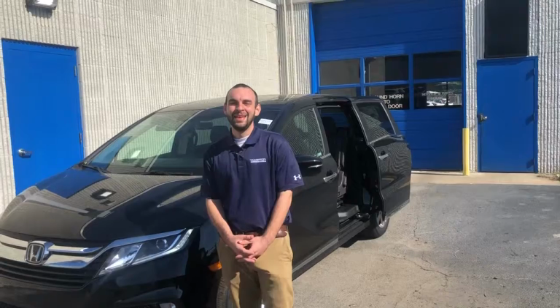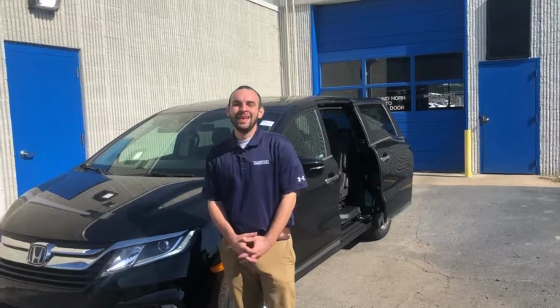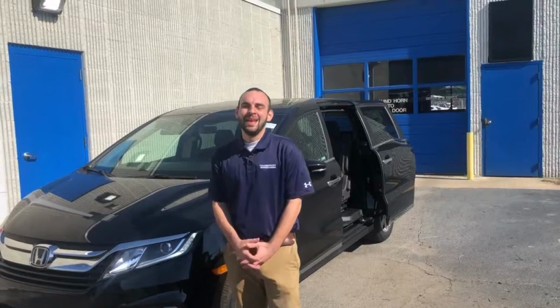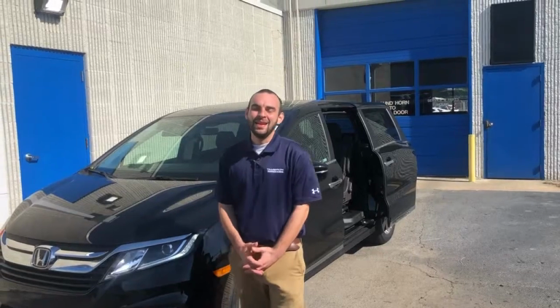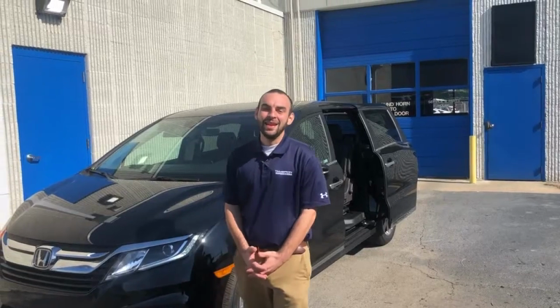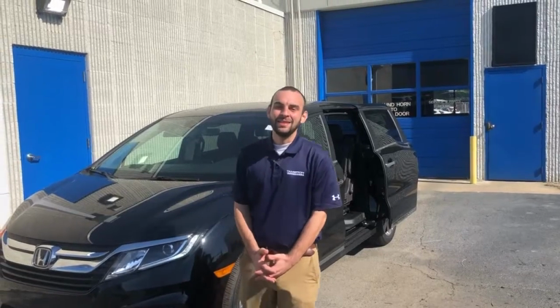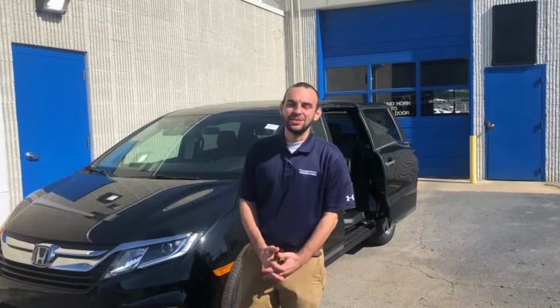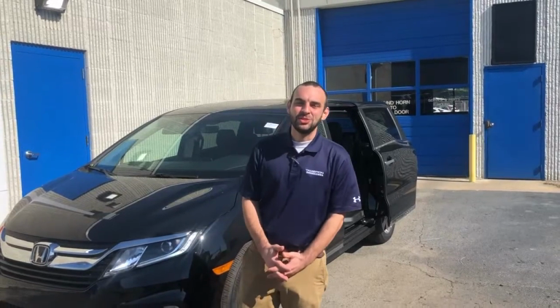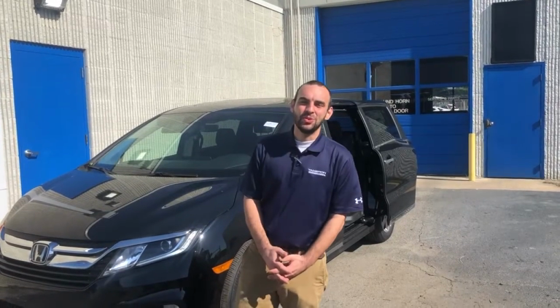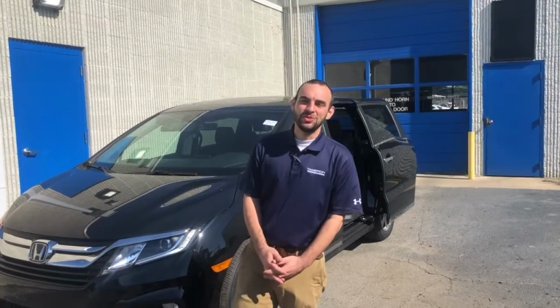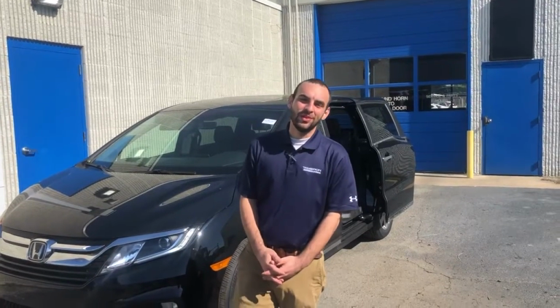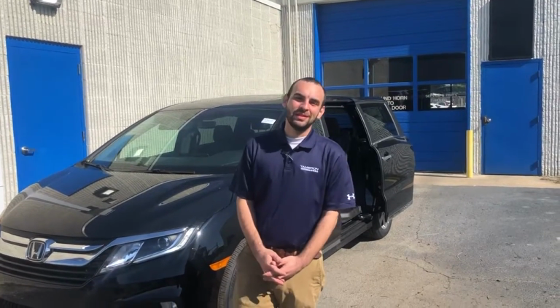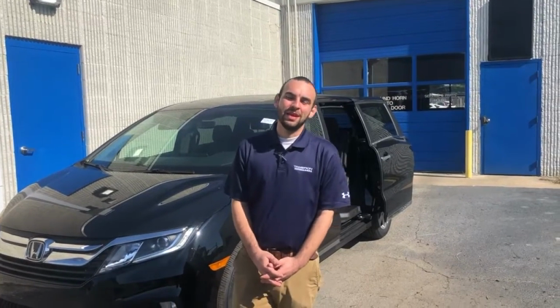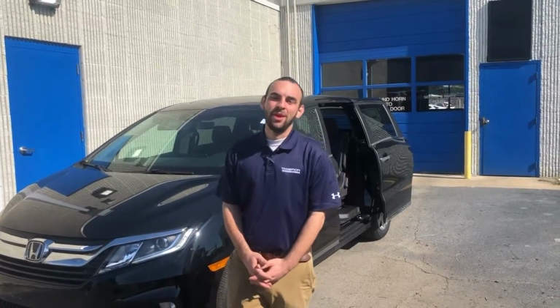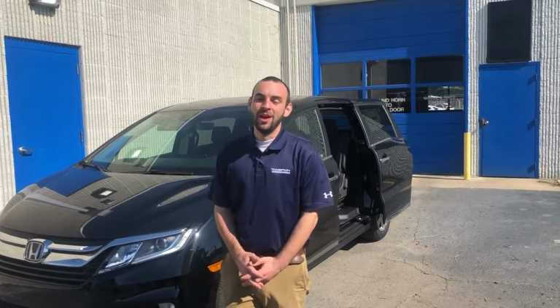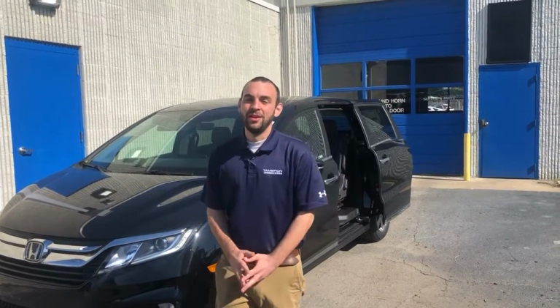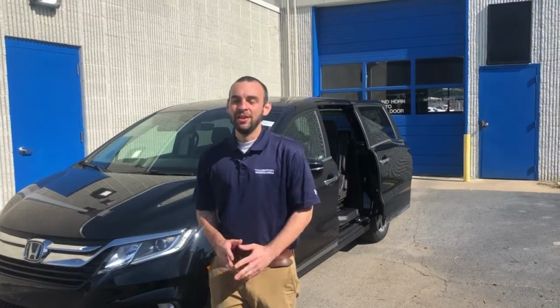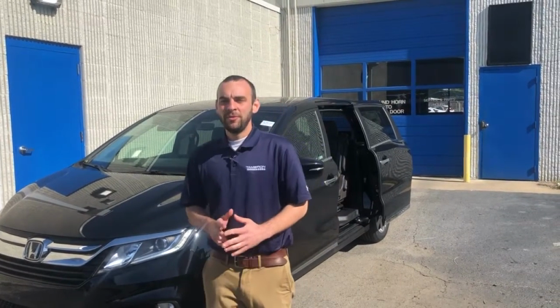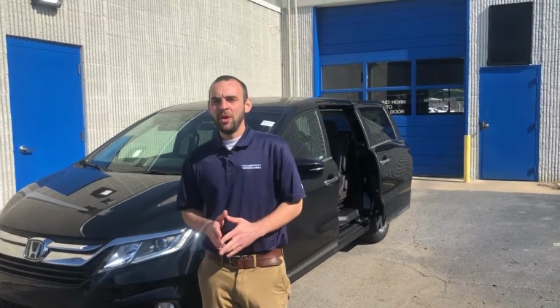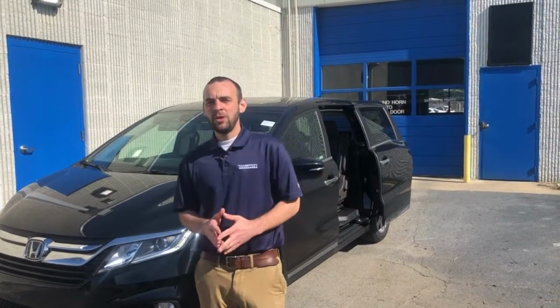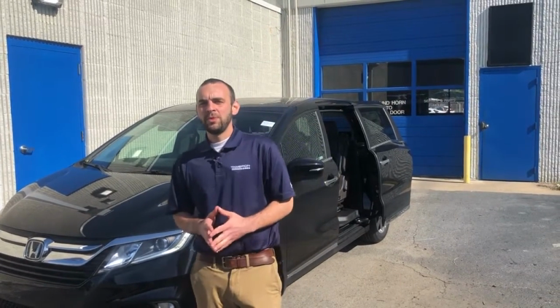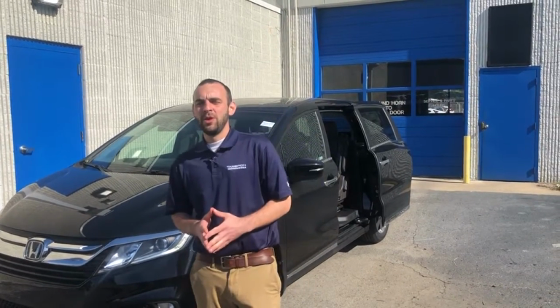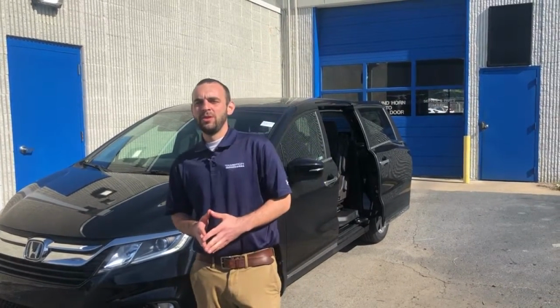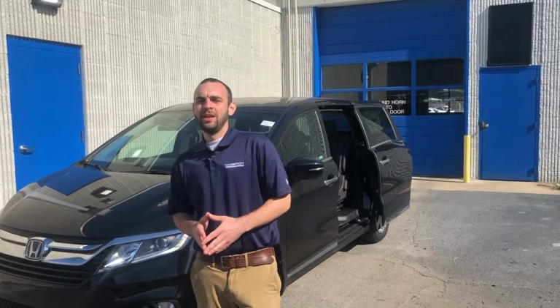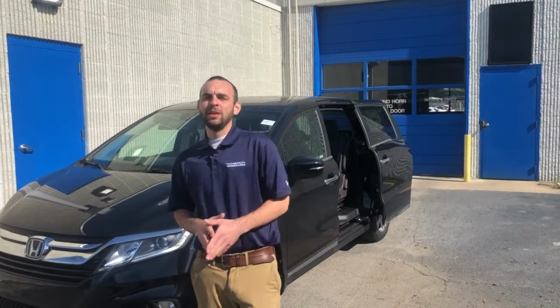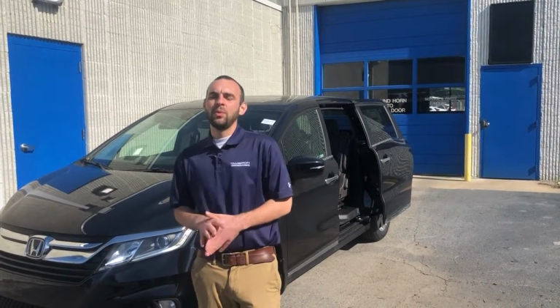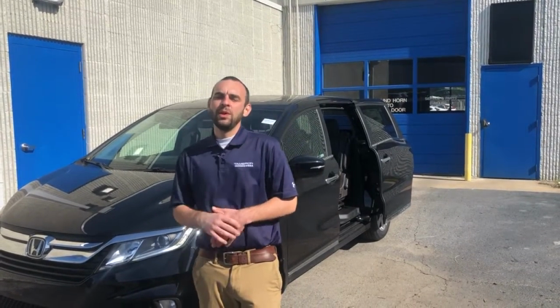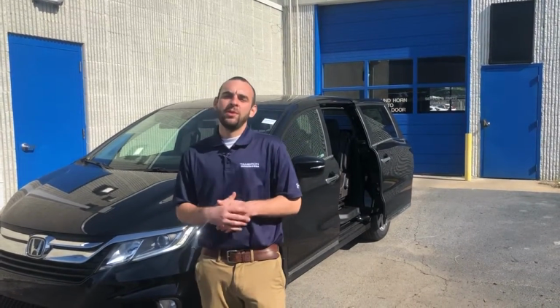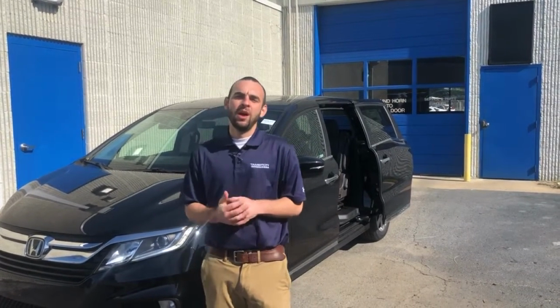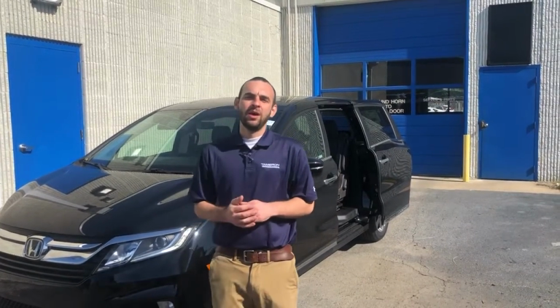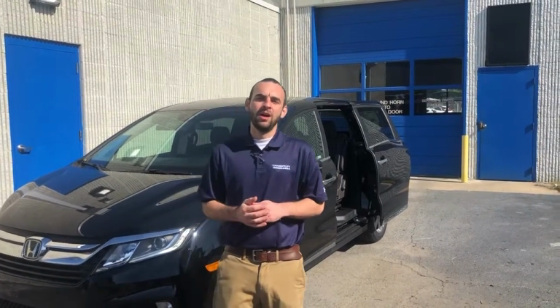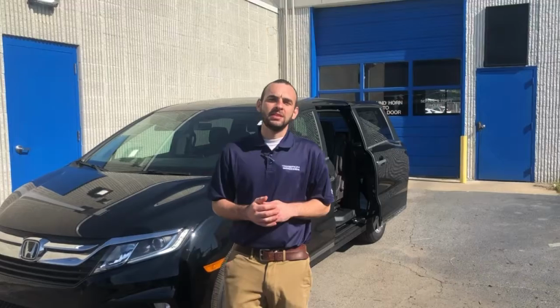Hey Nathan, this is George over at Tamron Honda. Following up on your online inquiry on the Honda Odyssey.